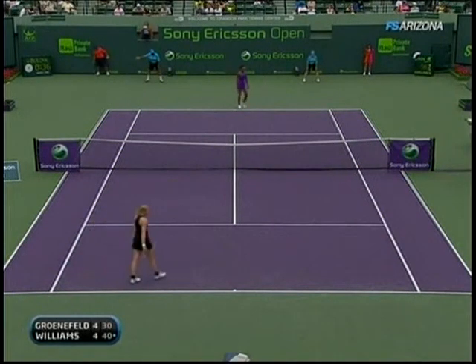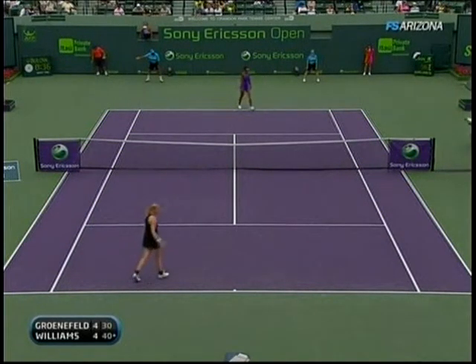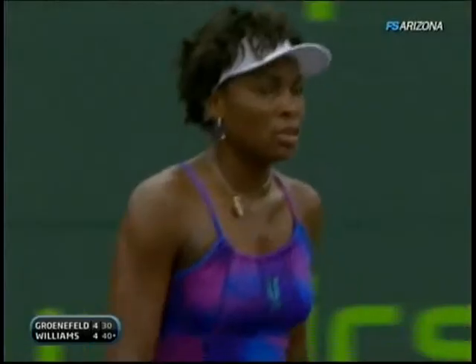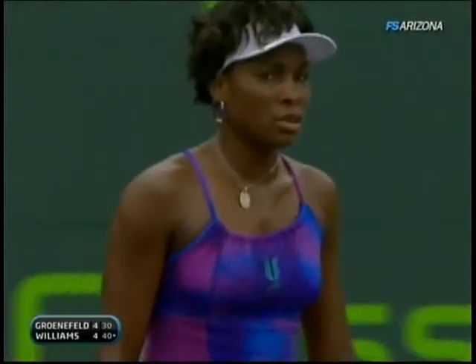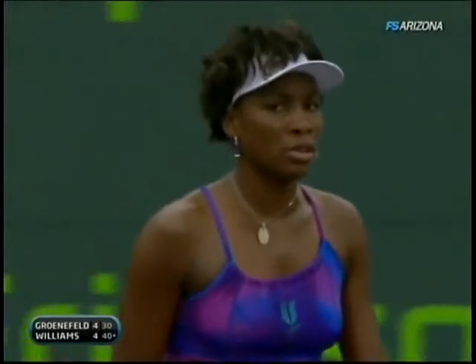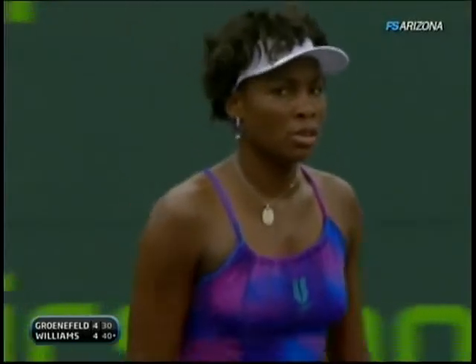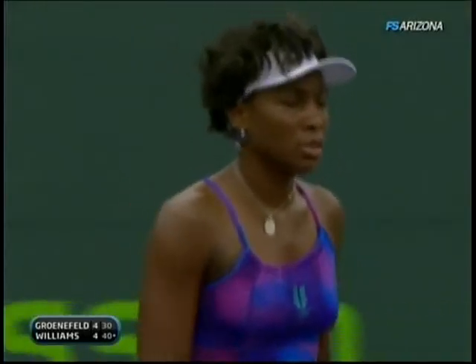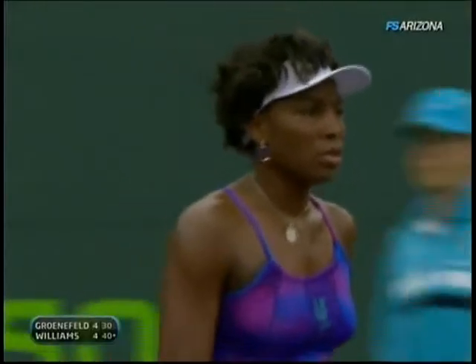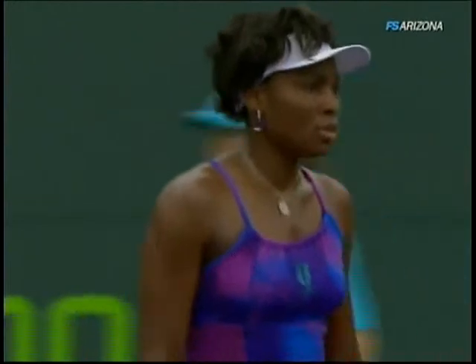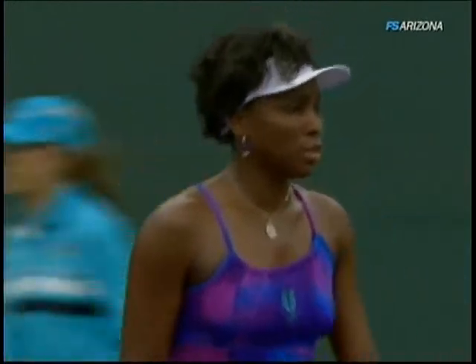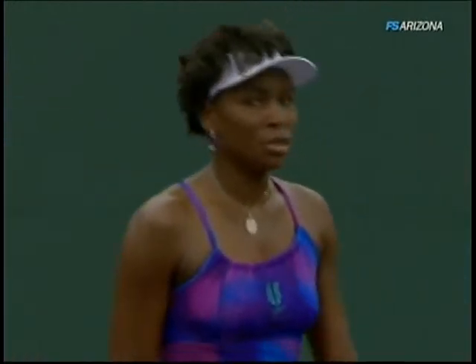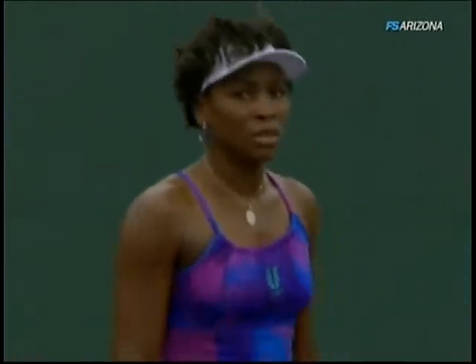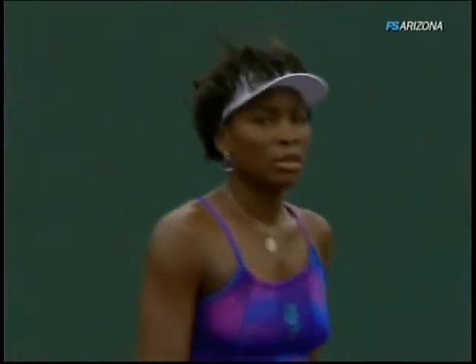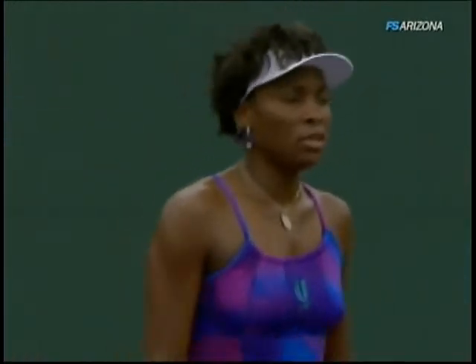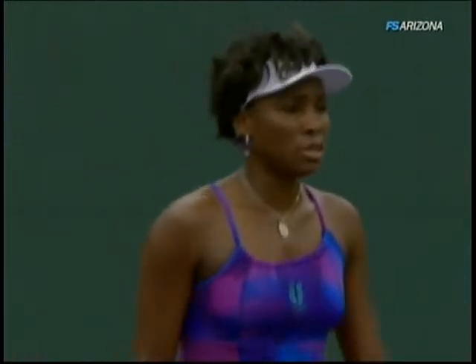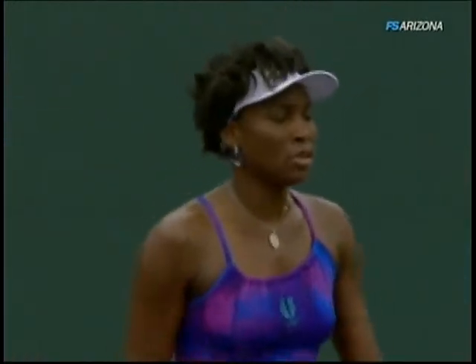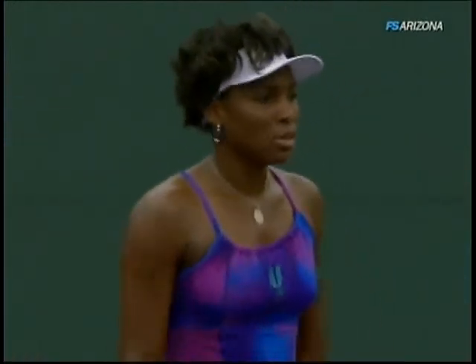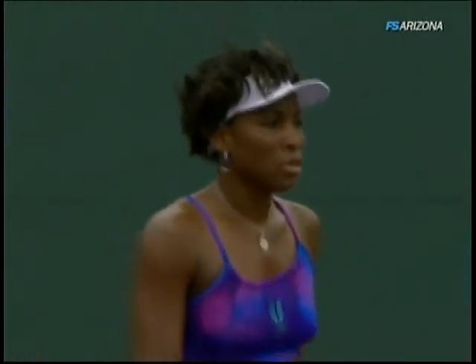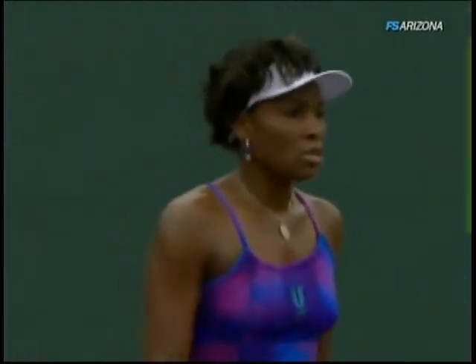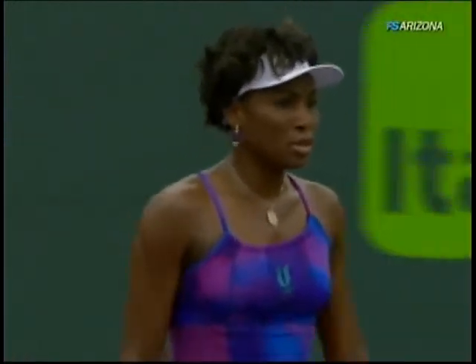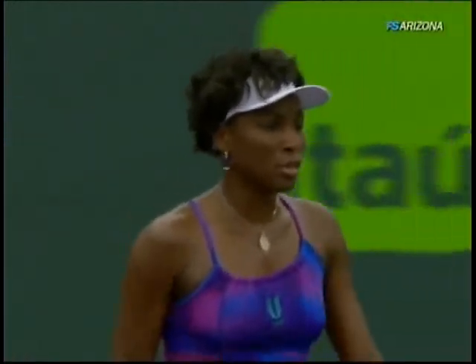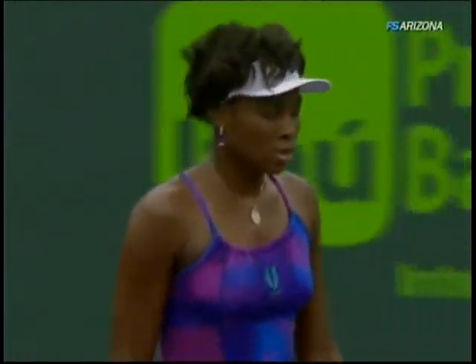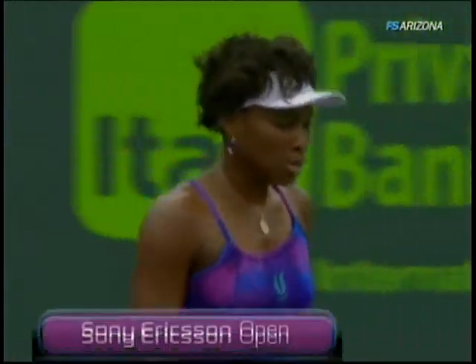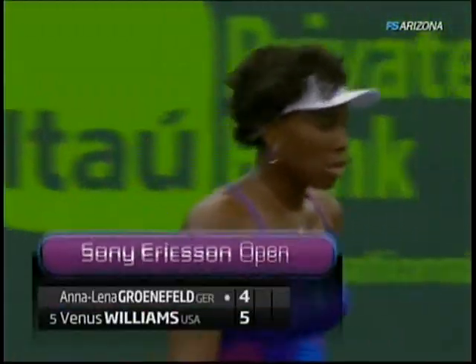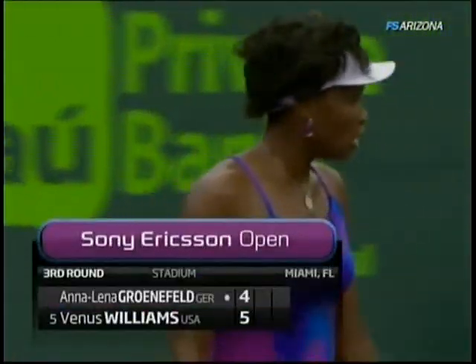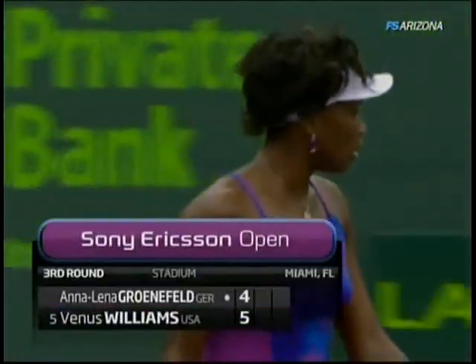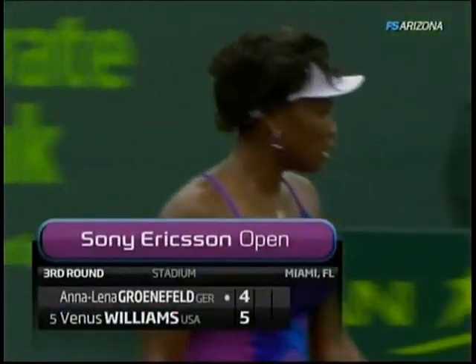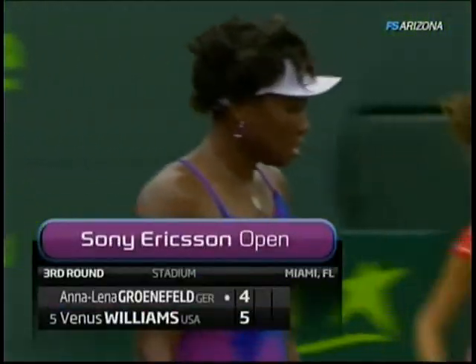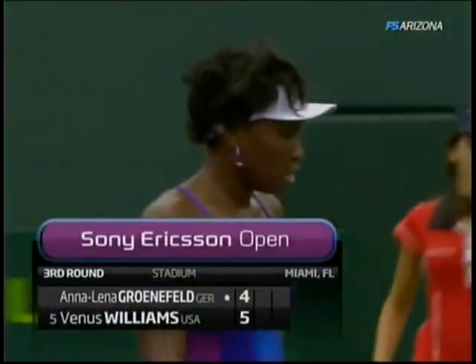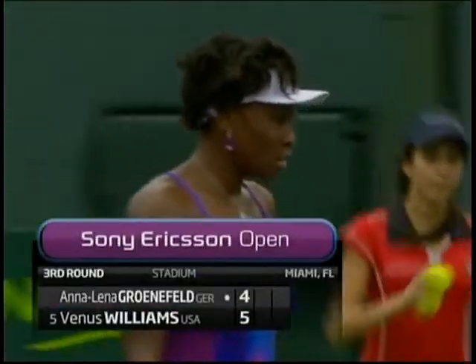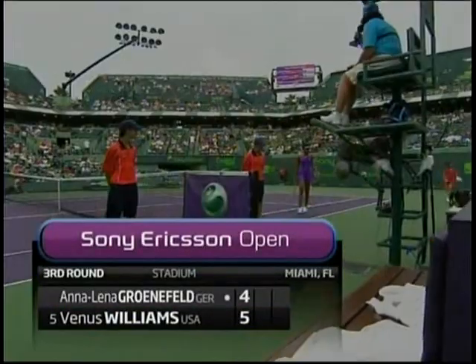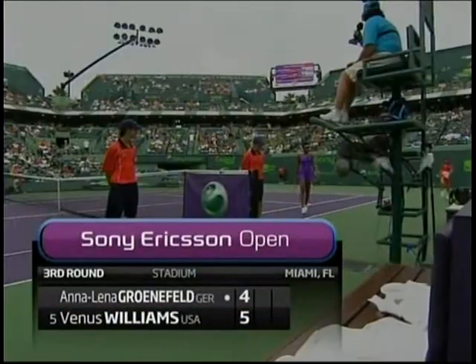But that's the saving grace turned mistake off Venus's second serve.